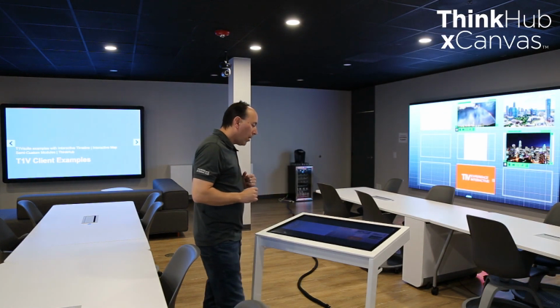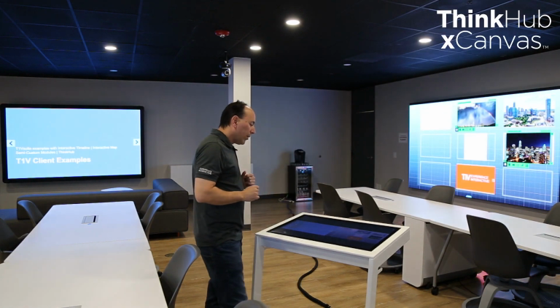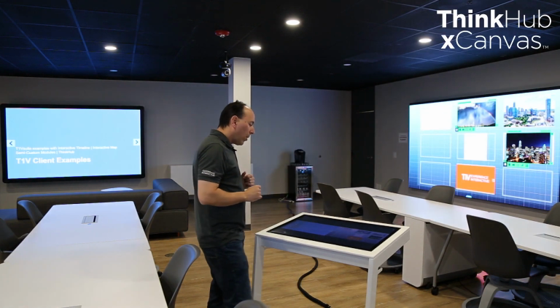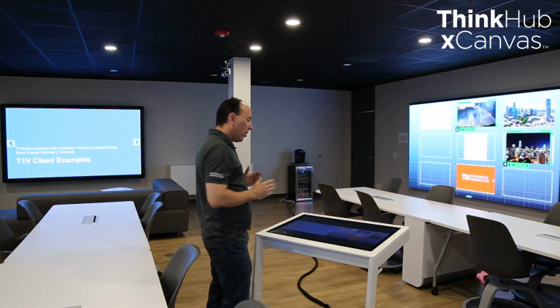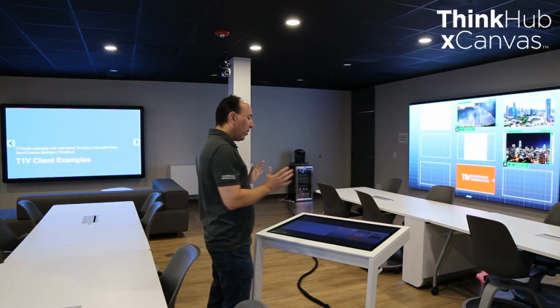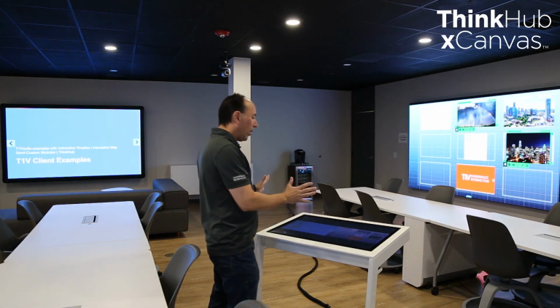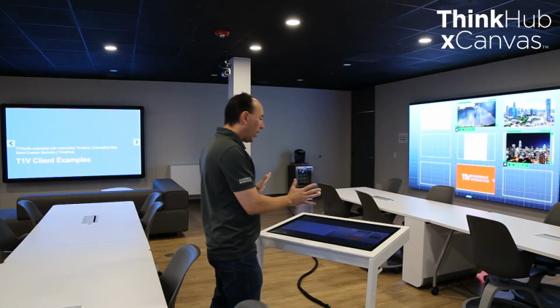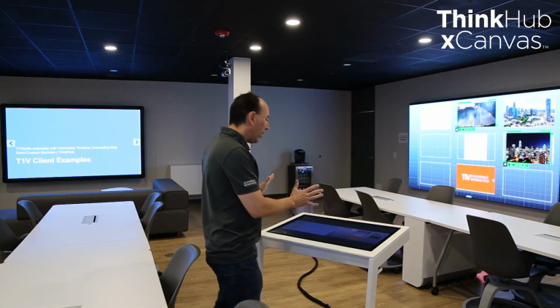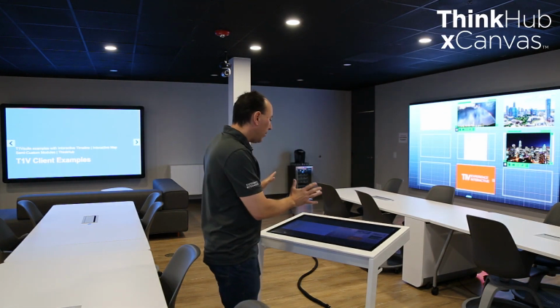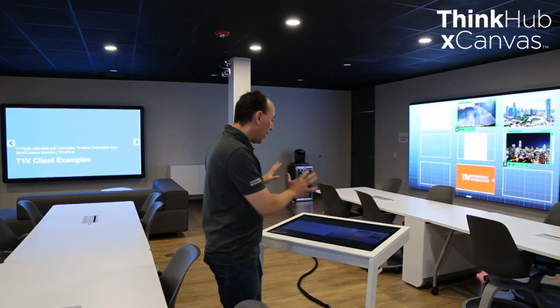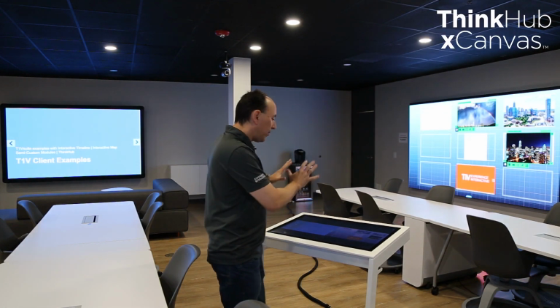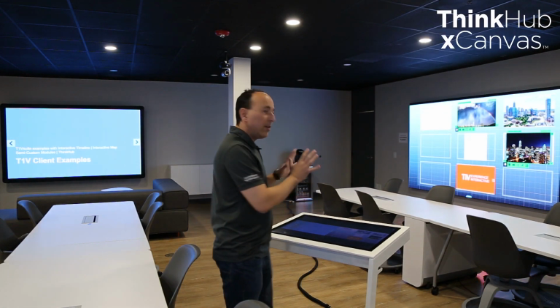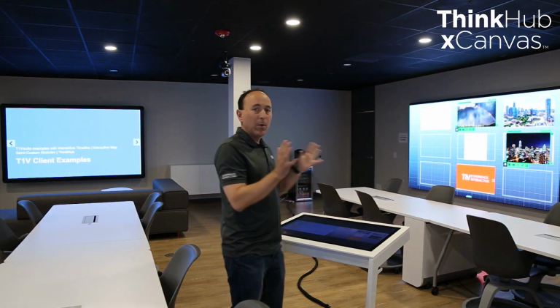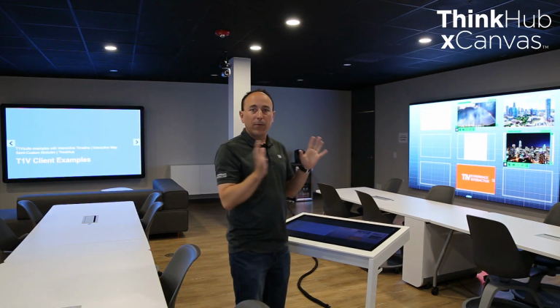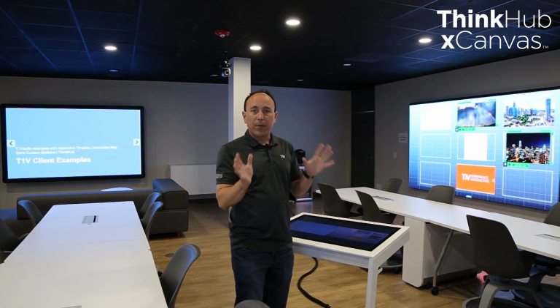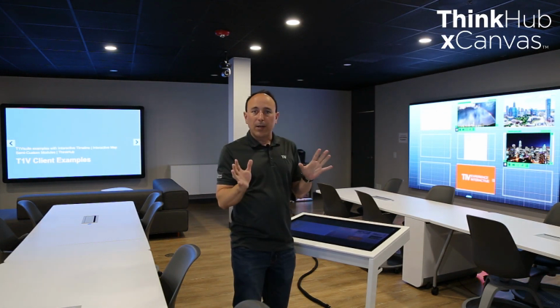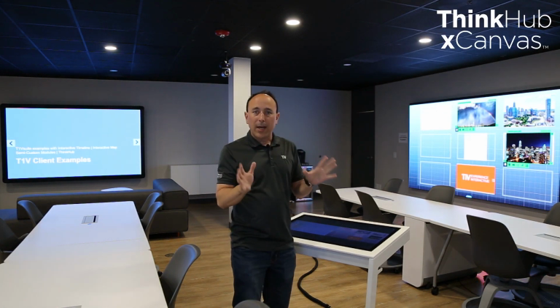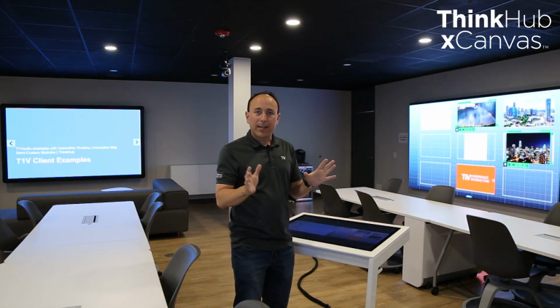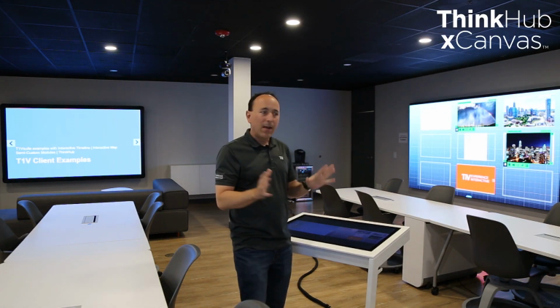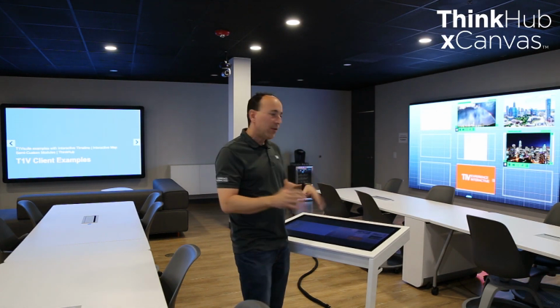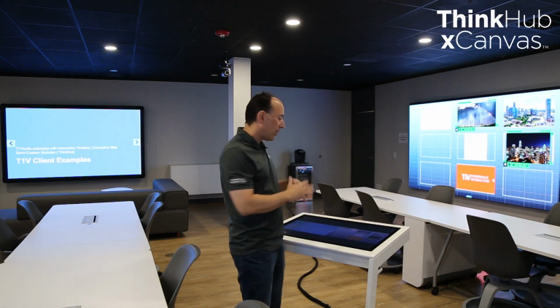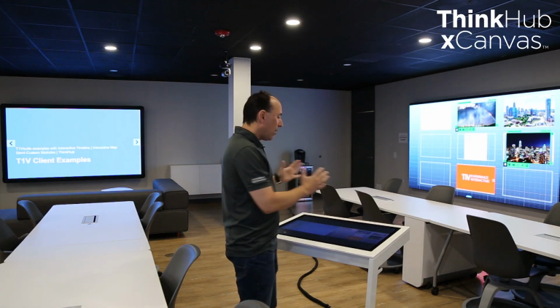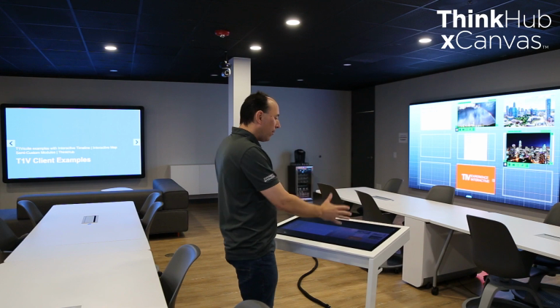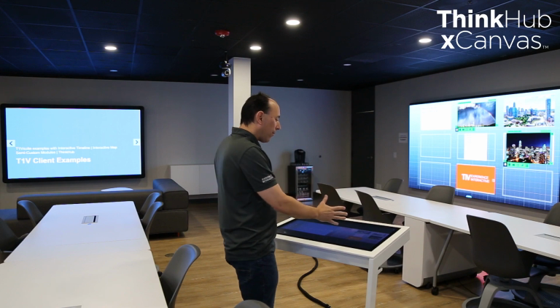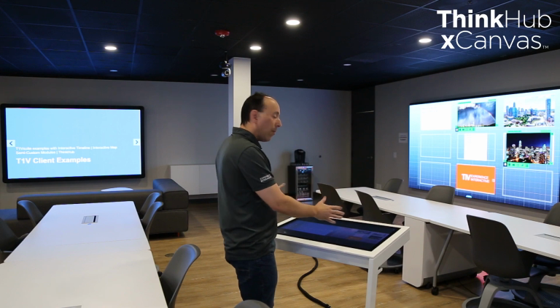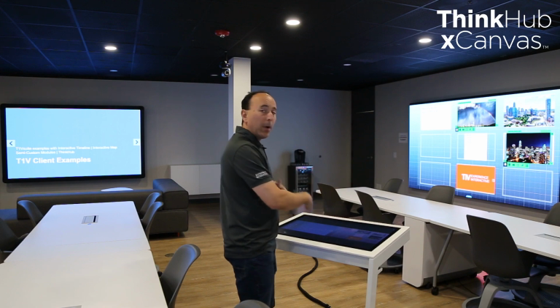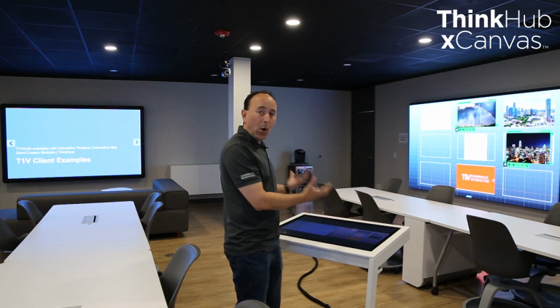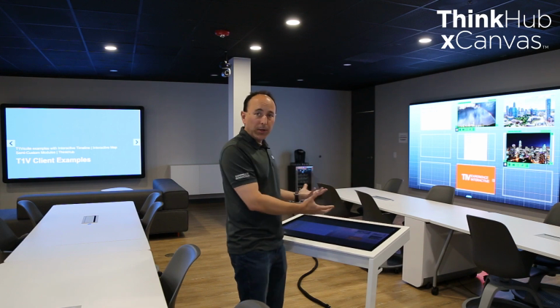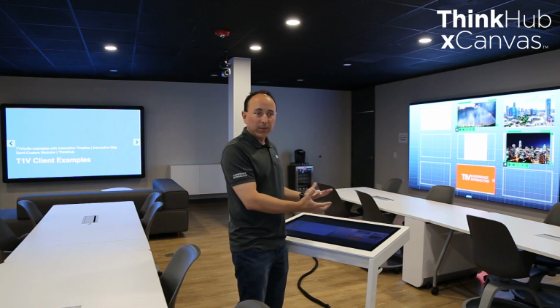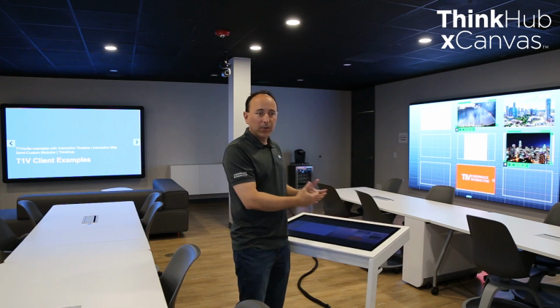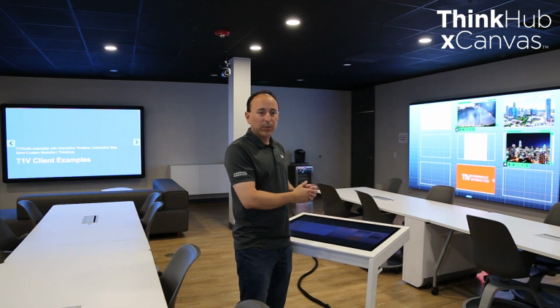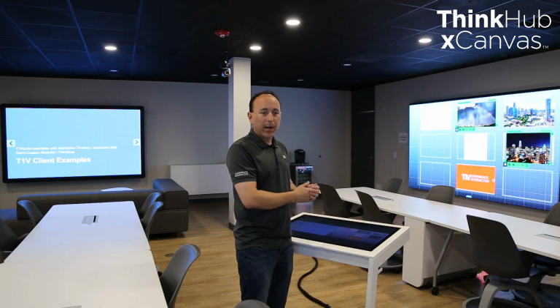So that's the demo for ThinkHub XCanvas from a podium-style display.